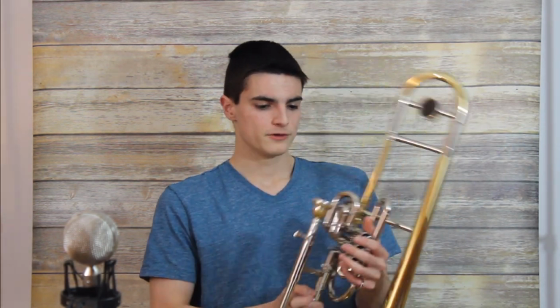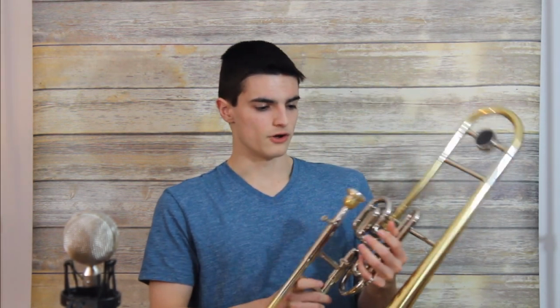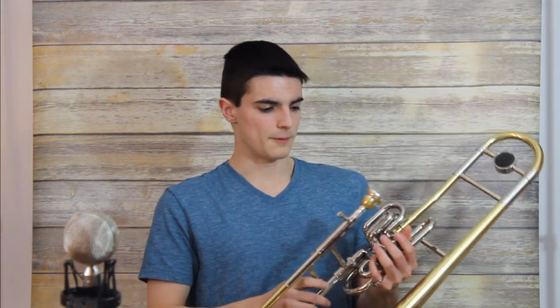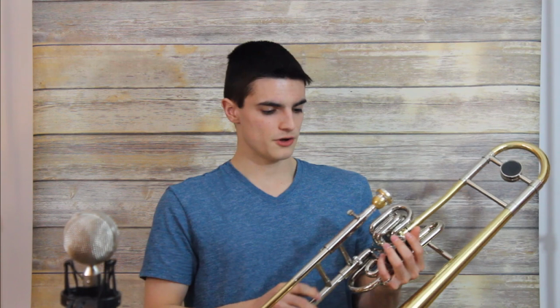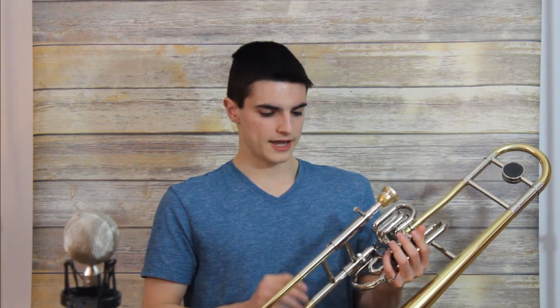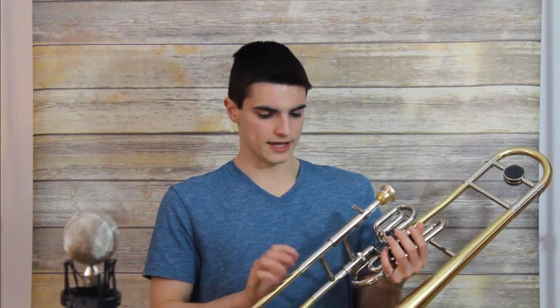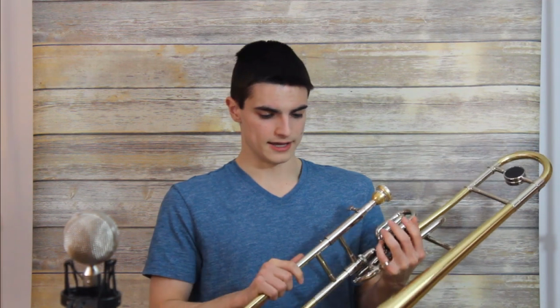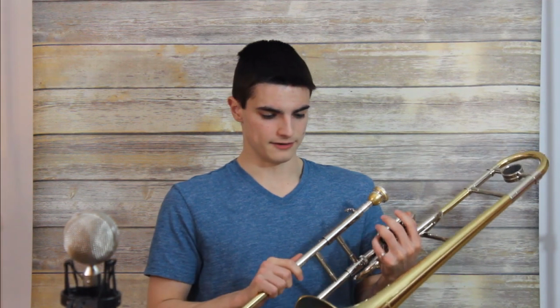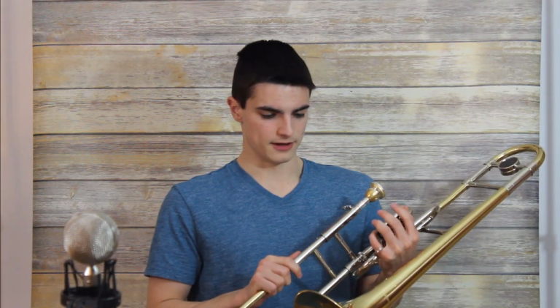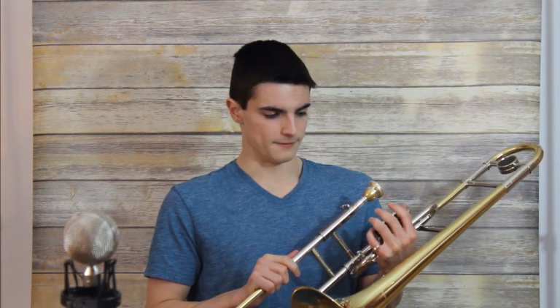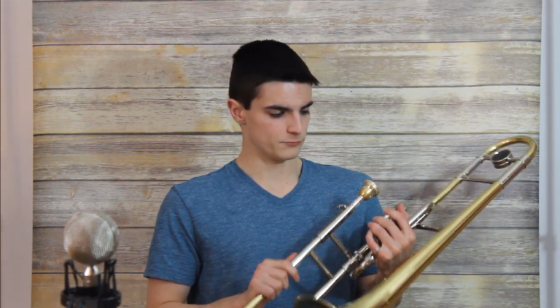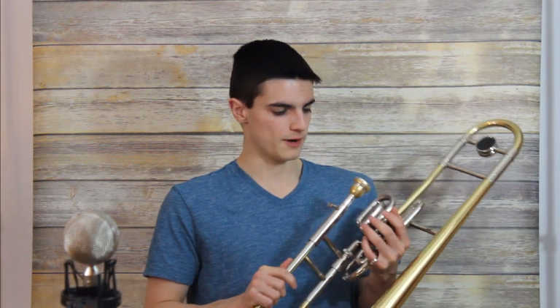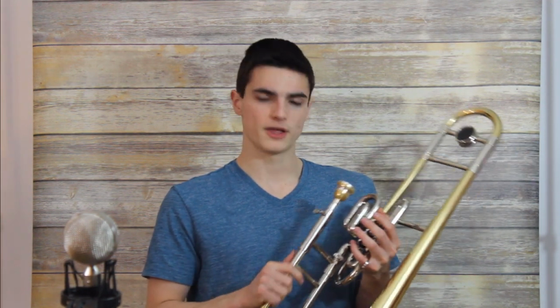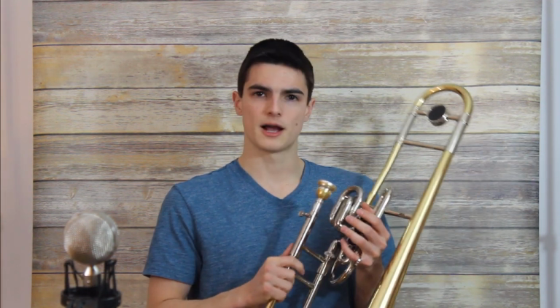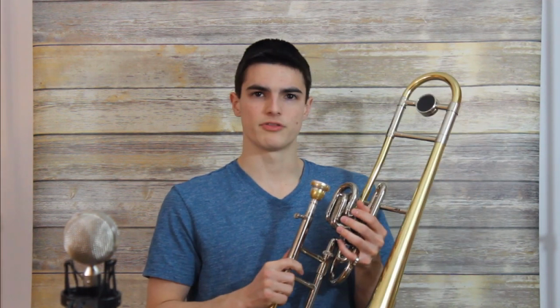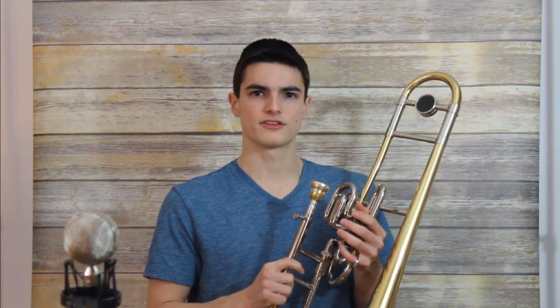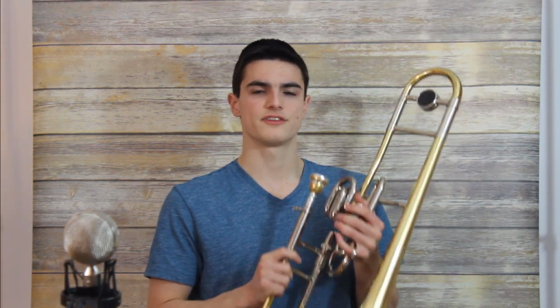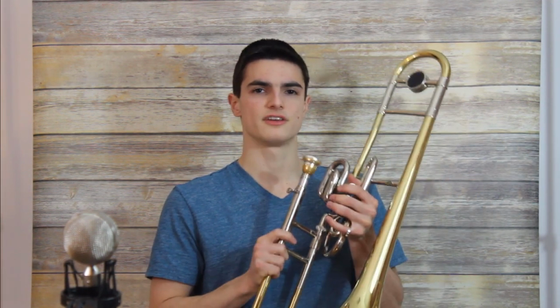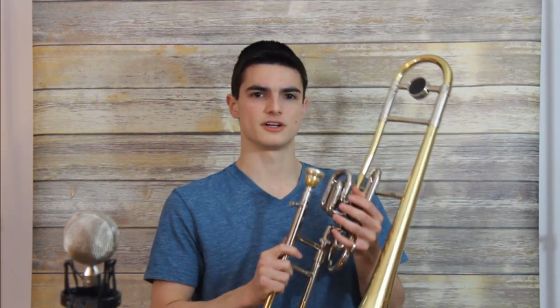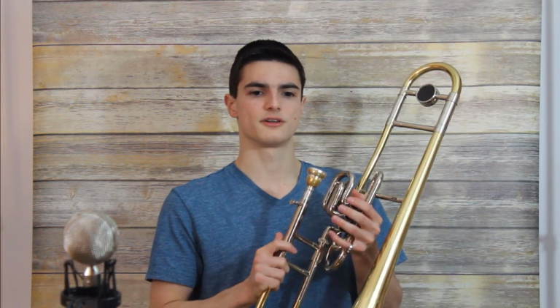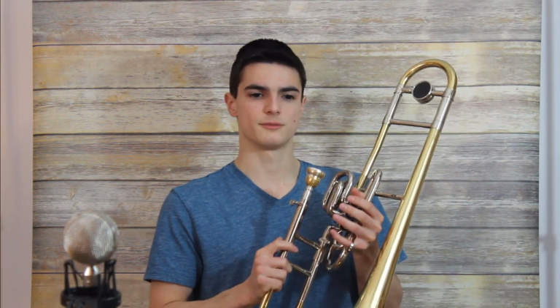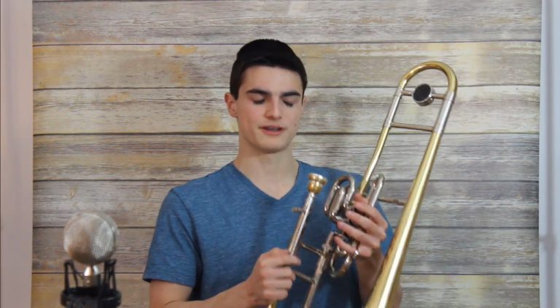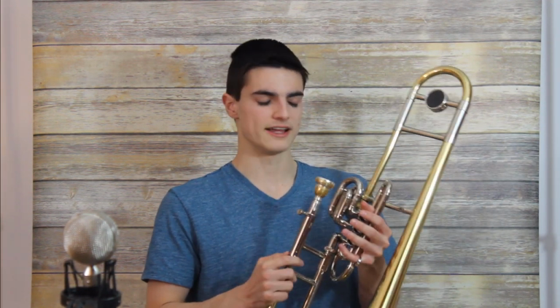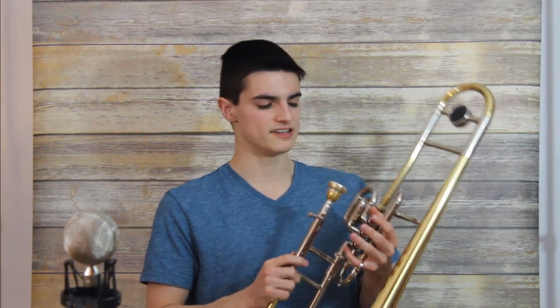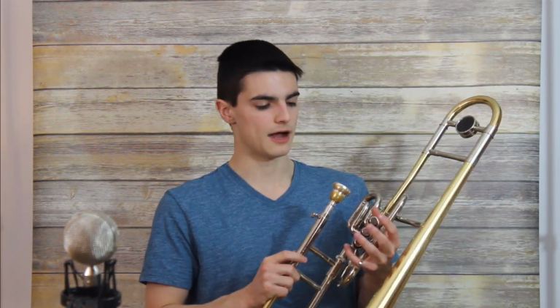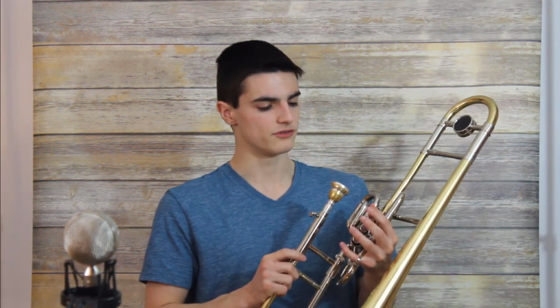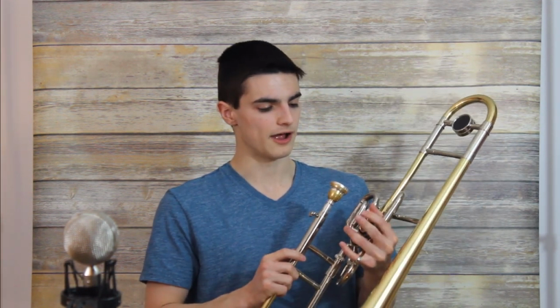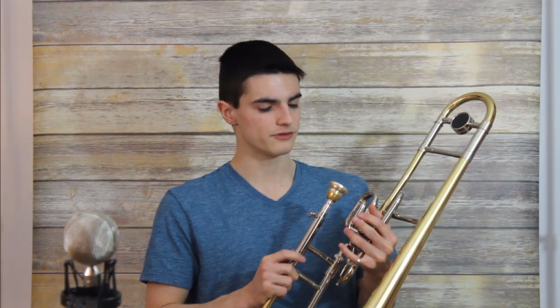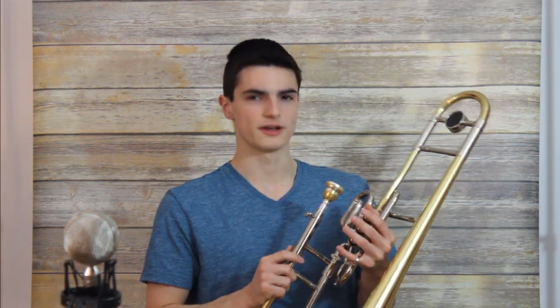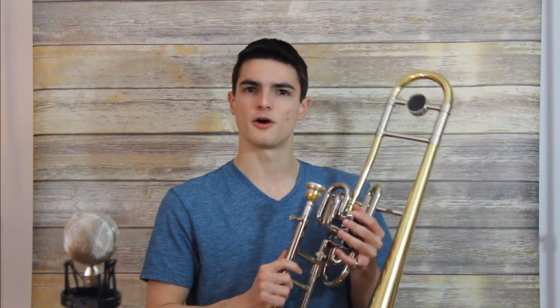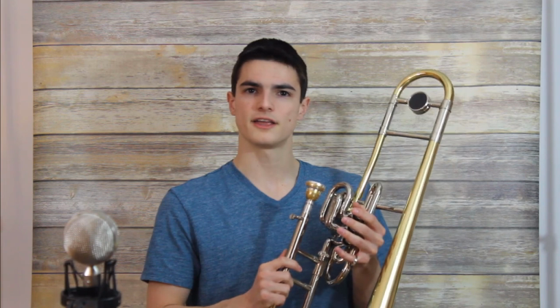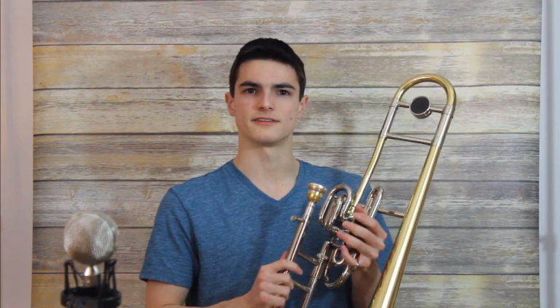So I'm going to go ahead and try and play a couple things on this, give you a little bit of an idea how it sounds, and I hope you like it.